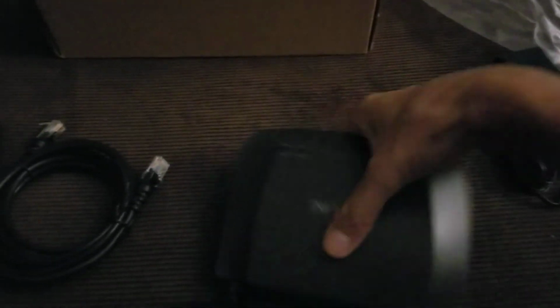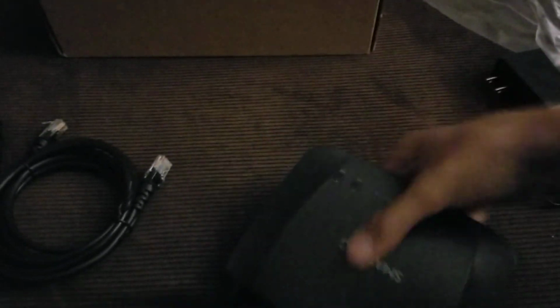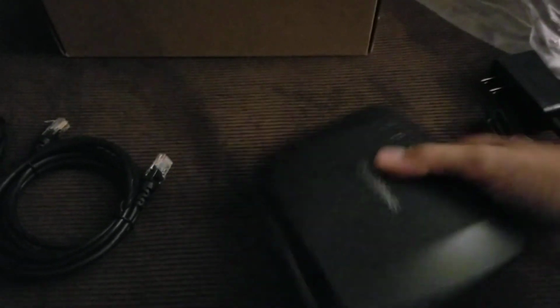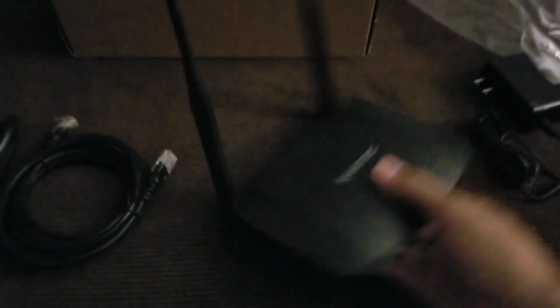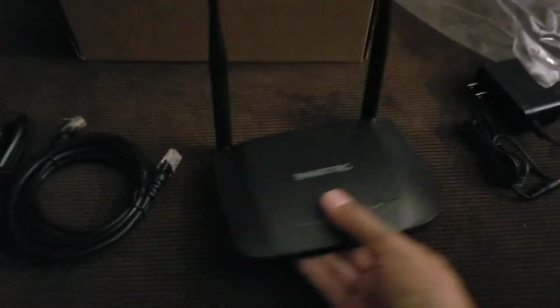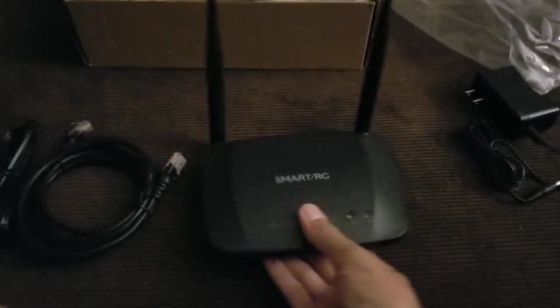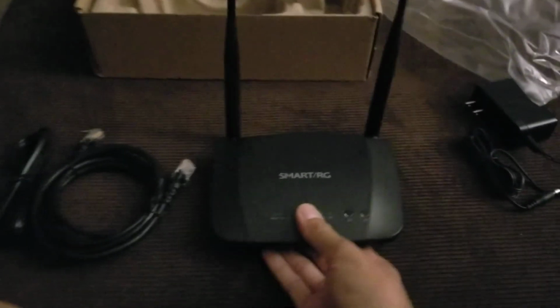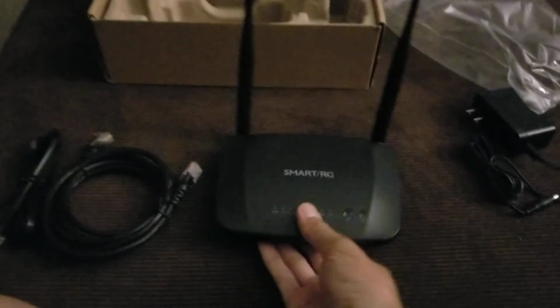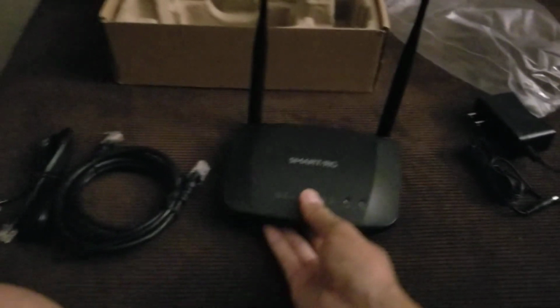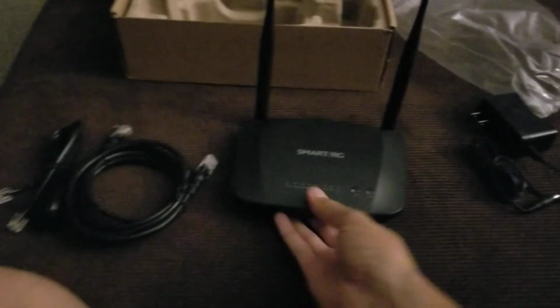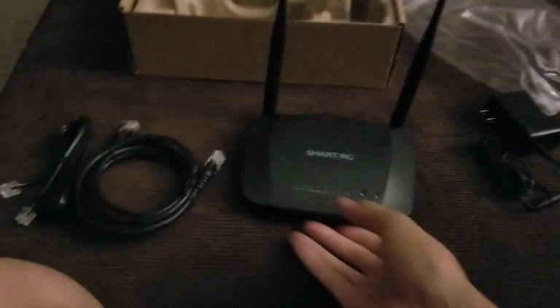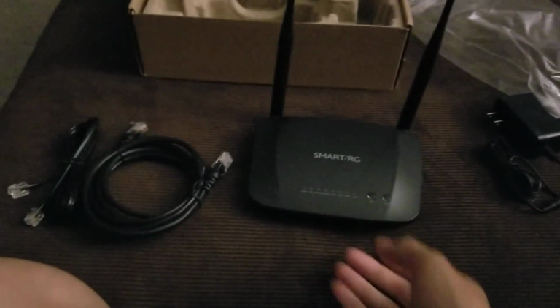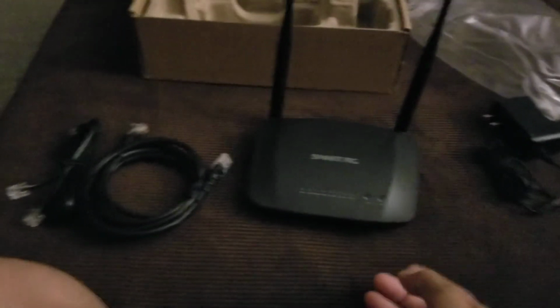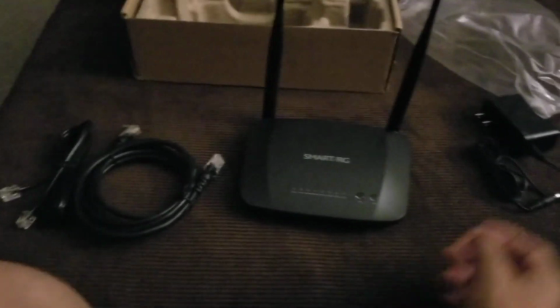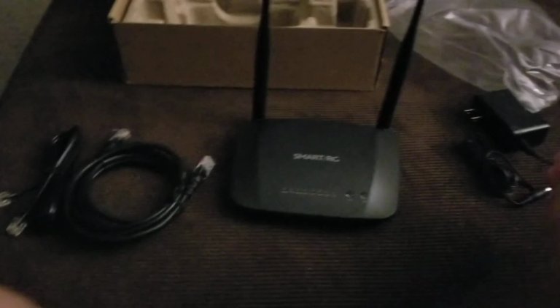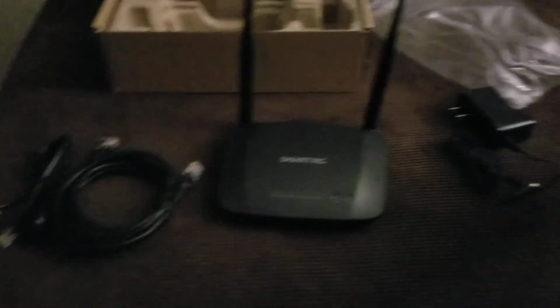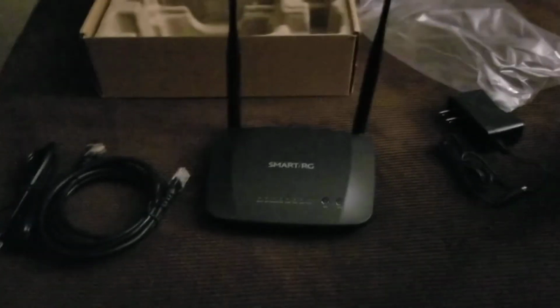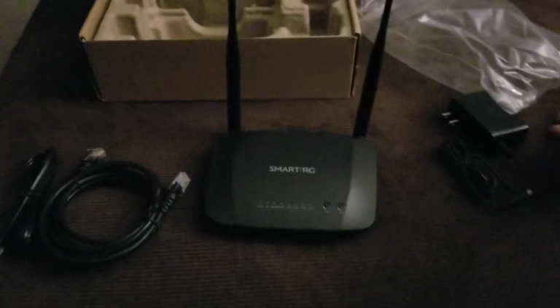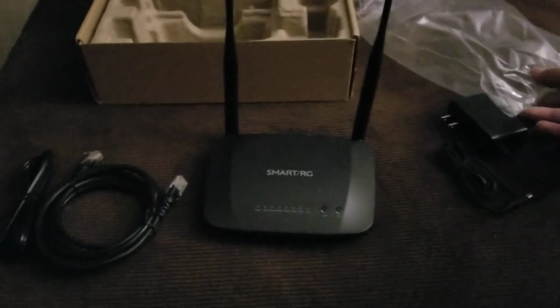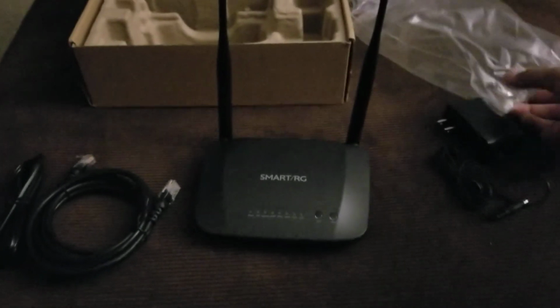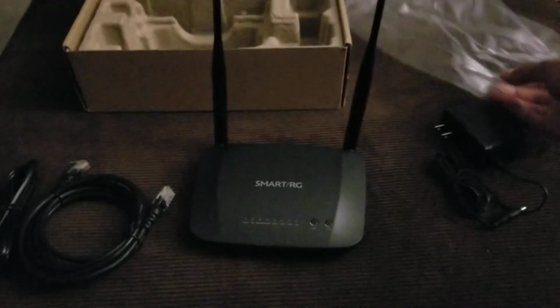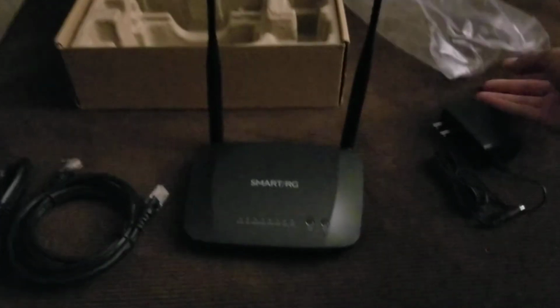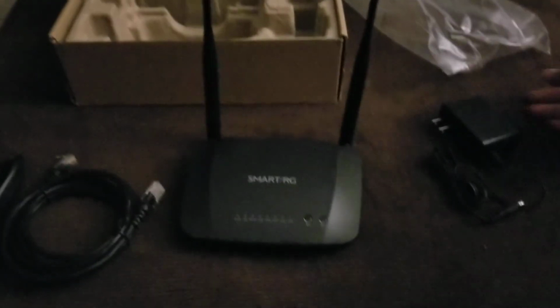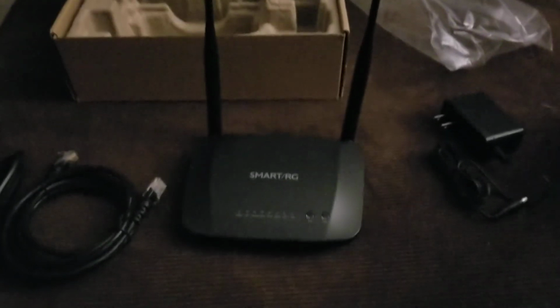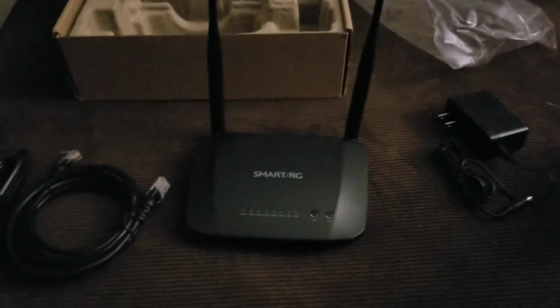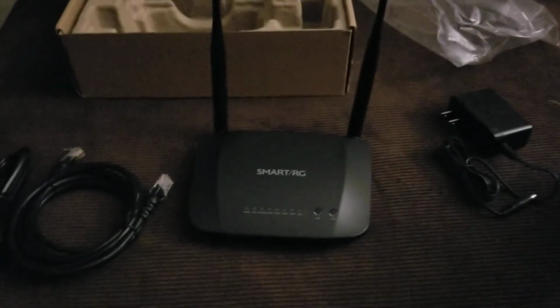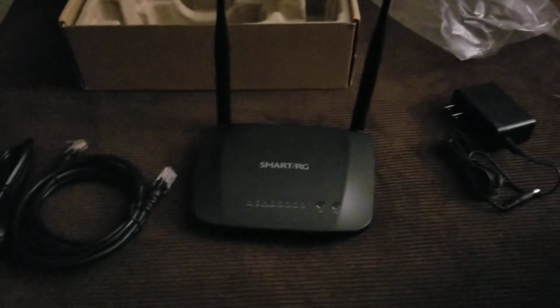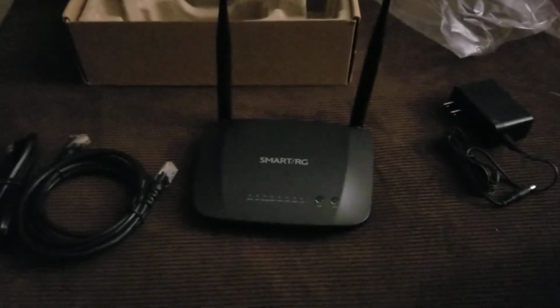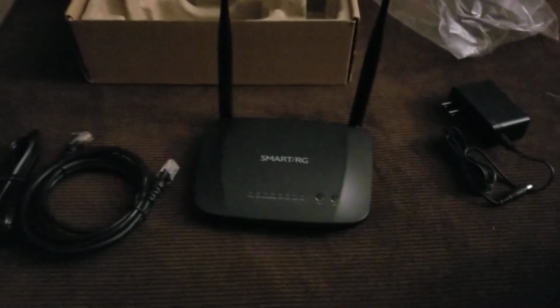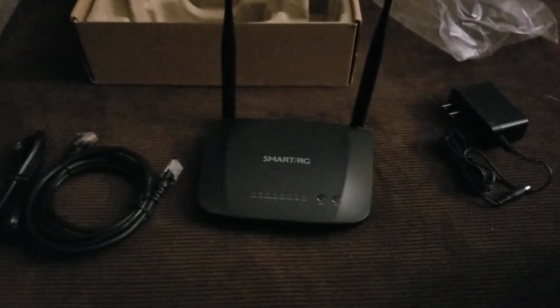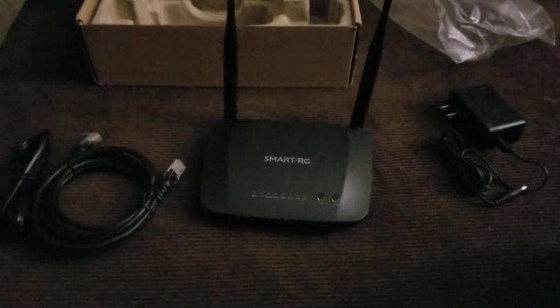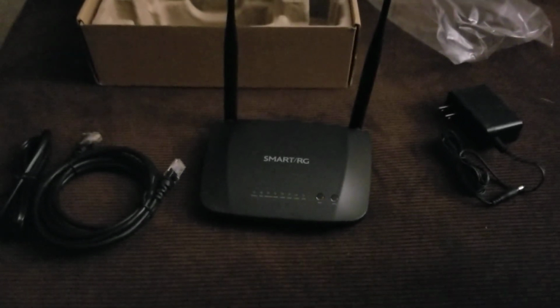Well, that's it for the unboxing. Thank you for watching.